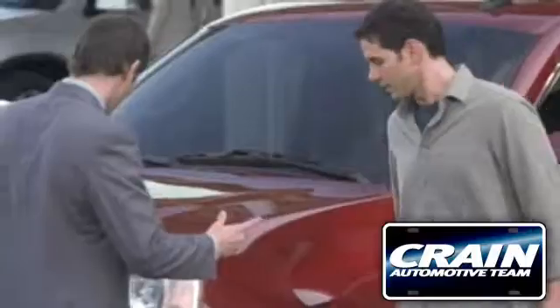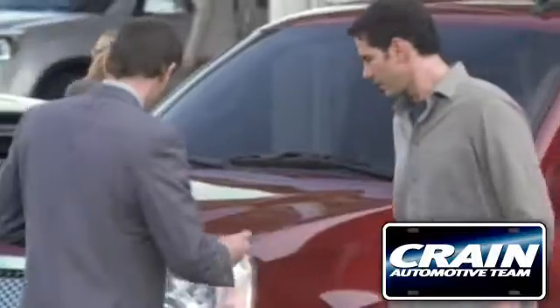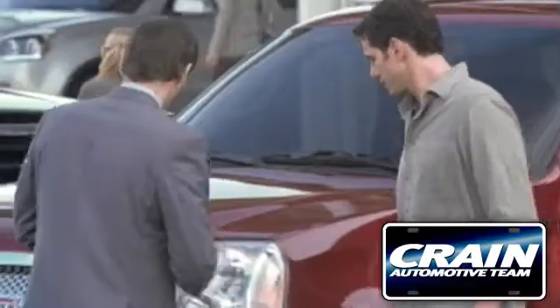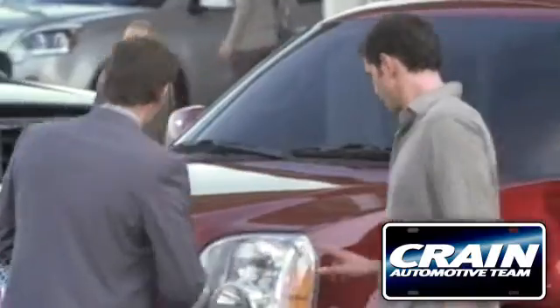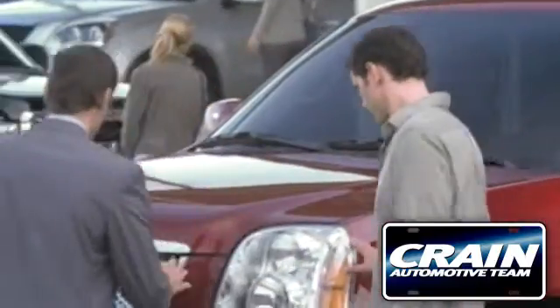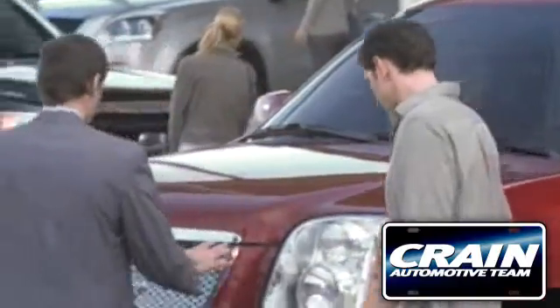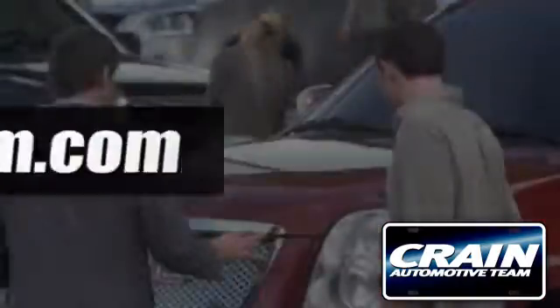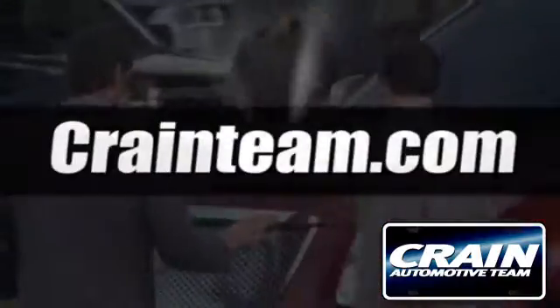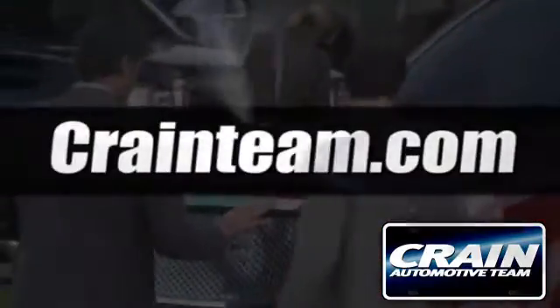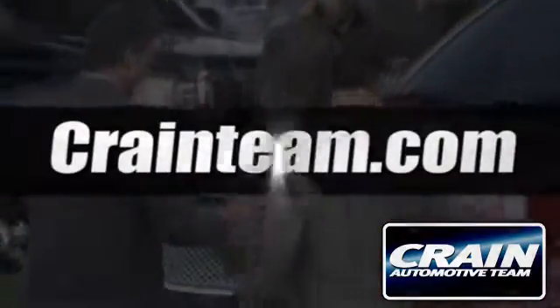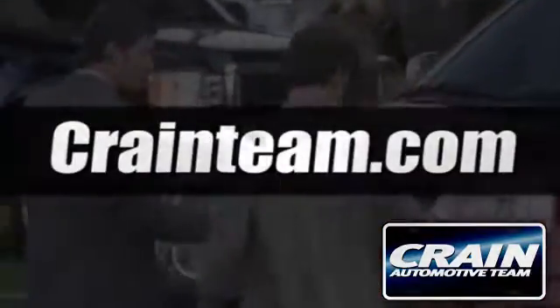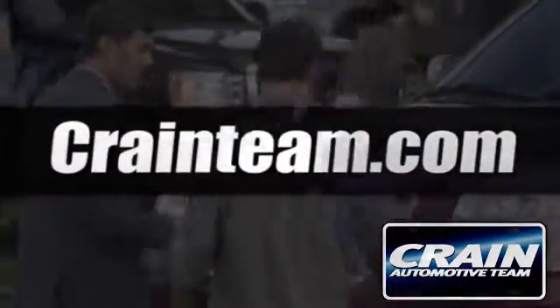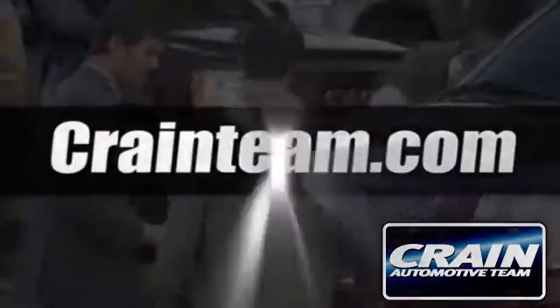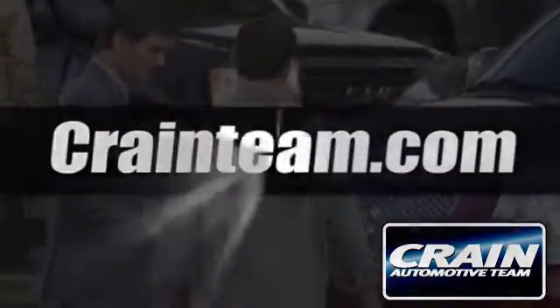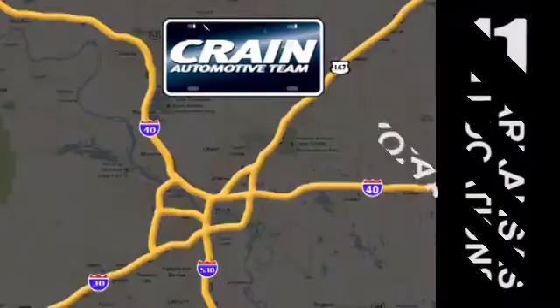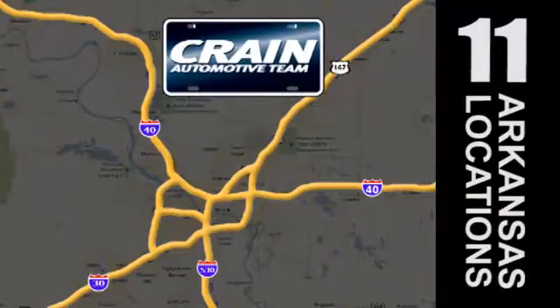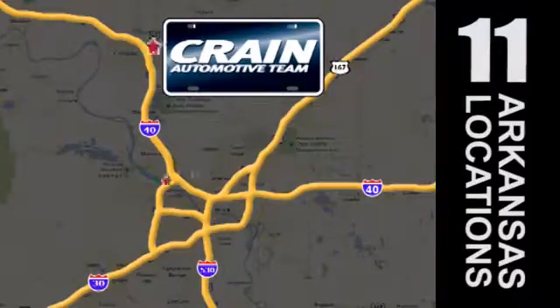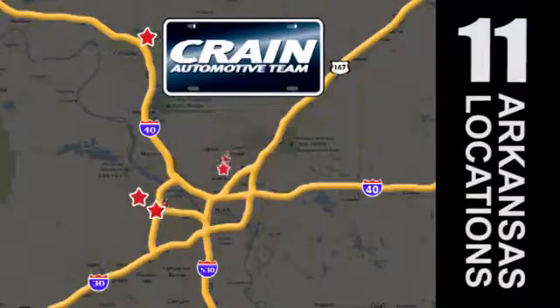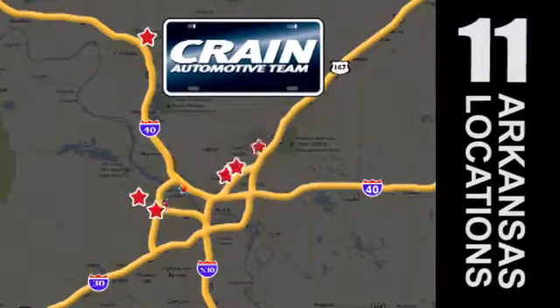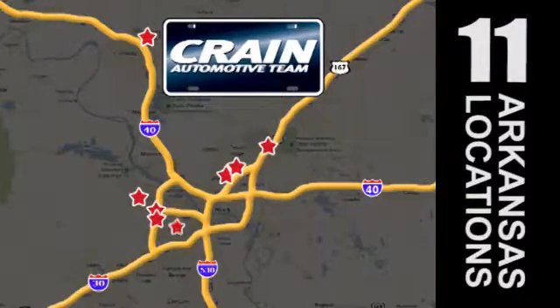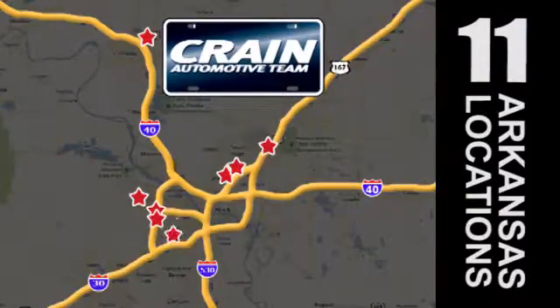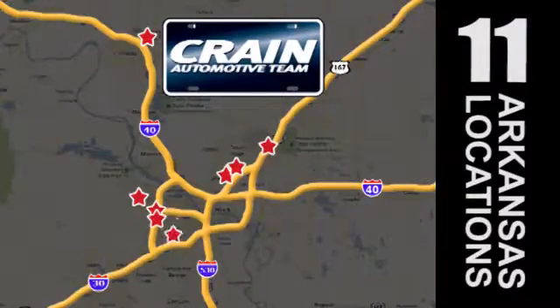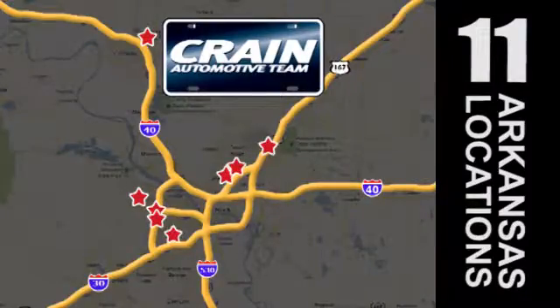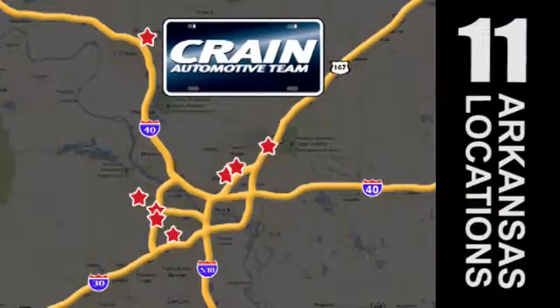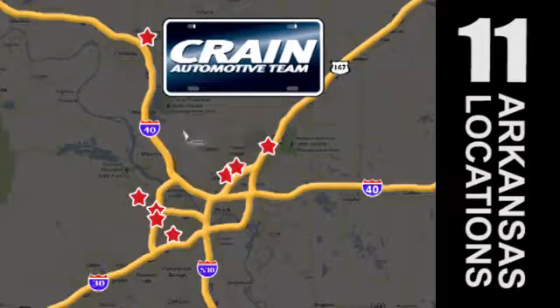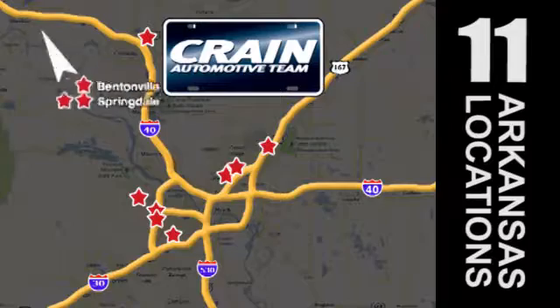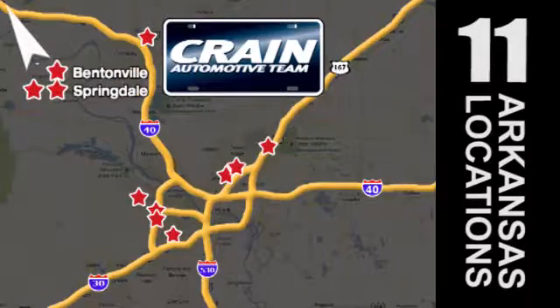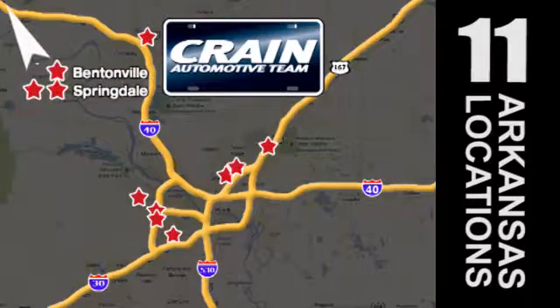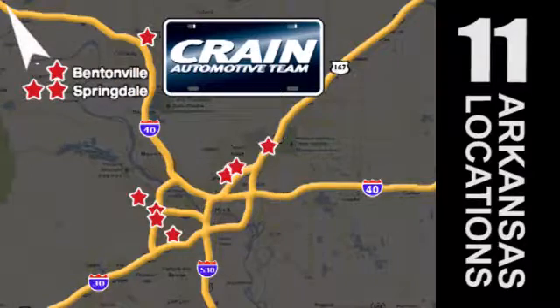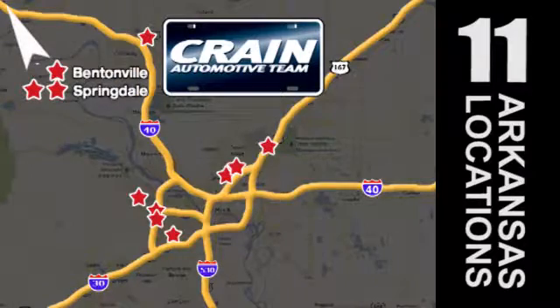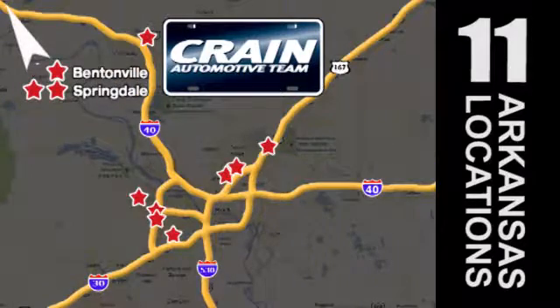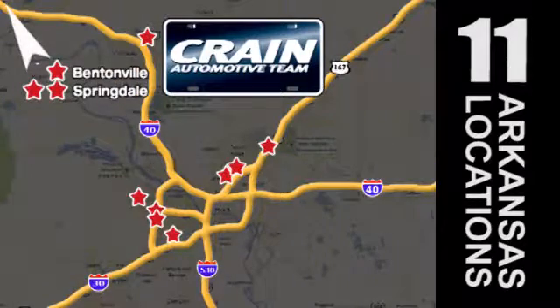Visit us anytime at CraneTeam.com. Go! Crane Team's got them! CraneTeam.com.